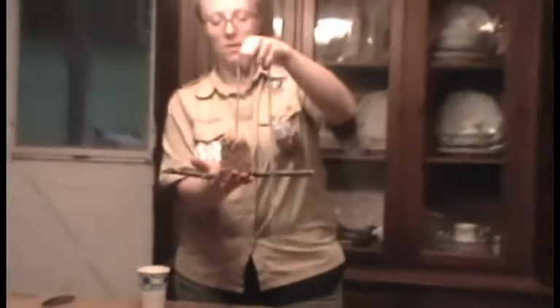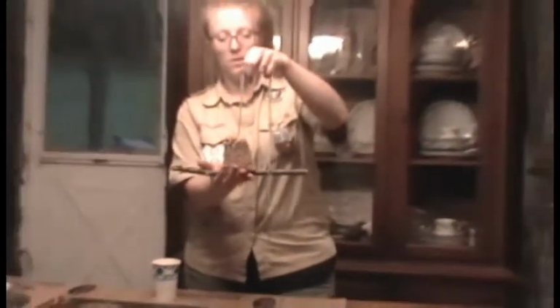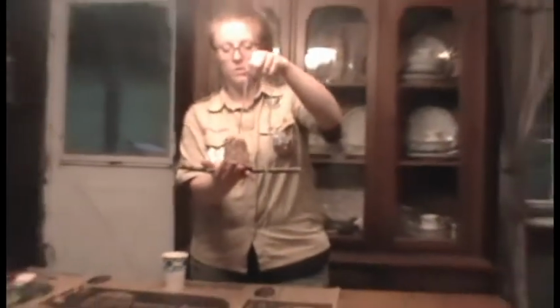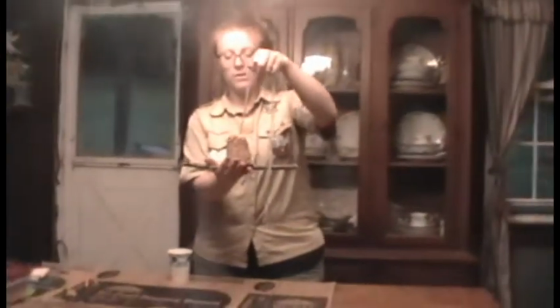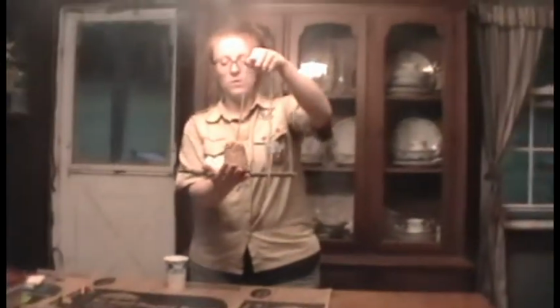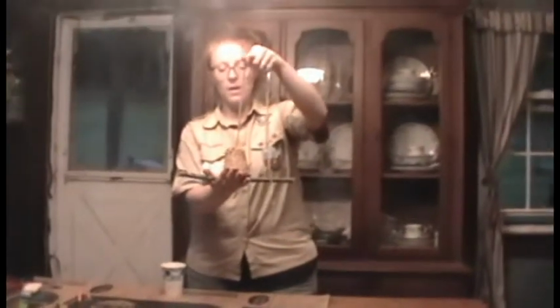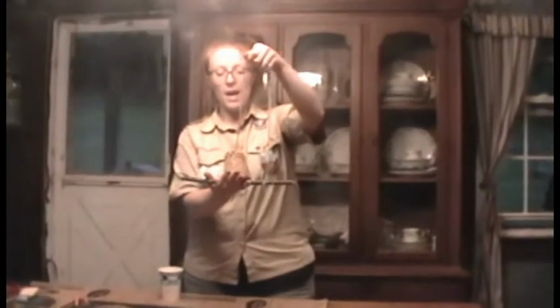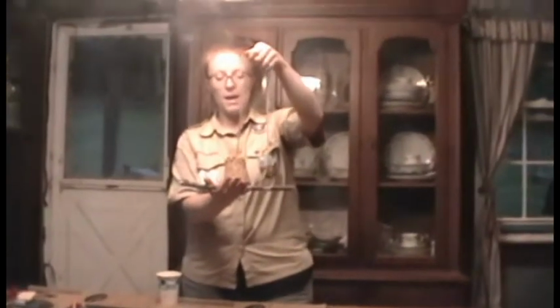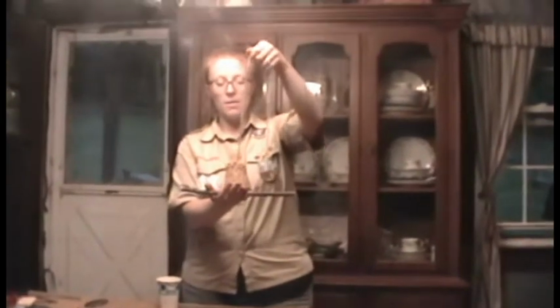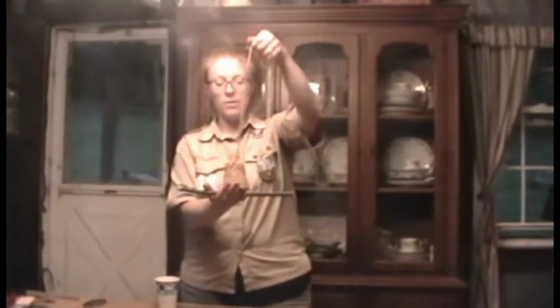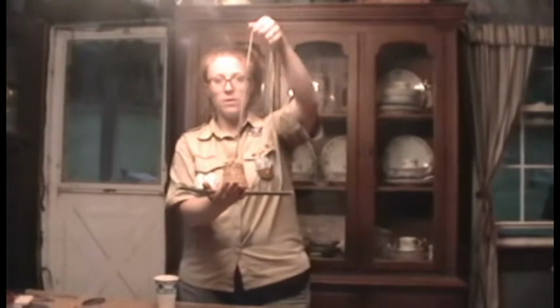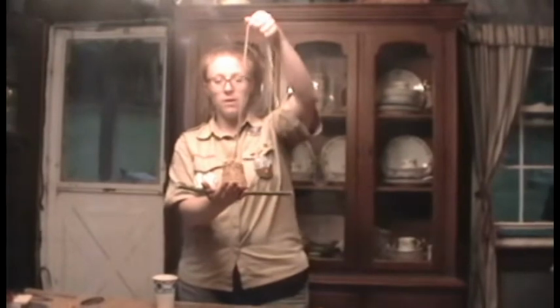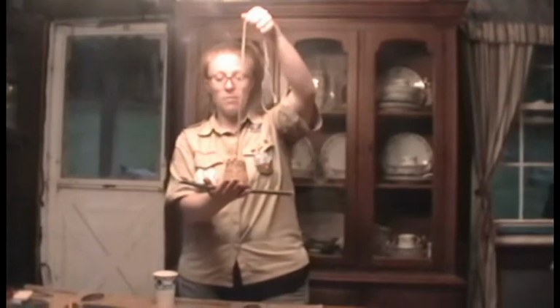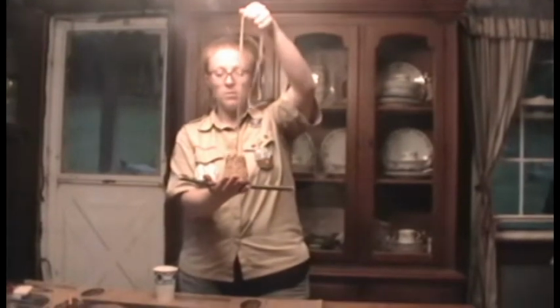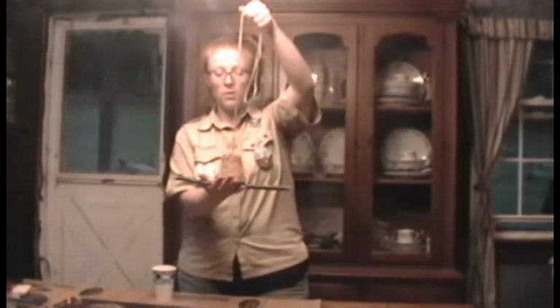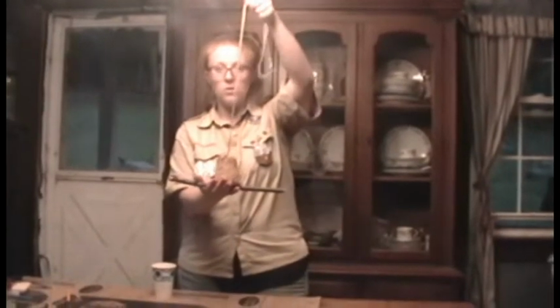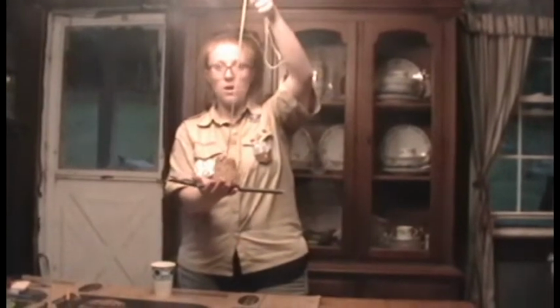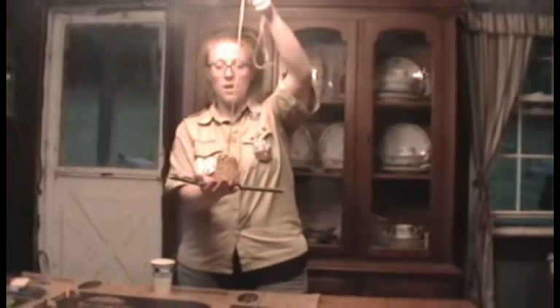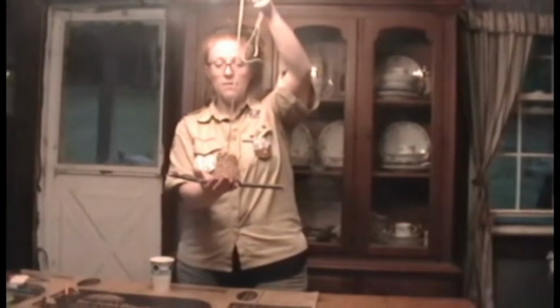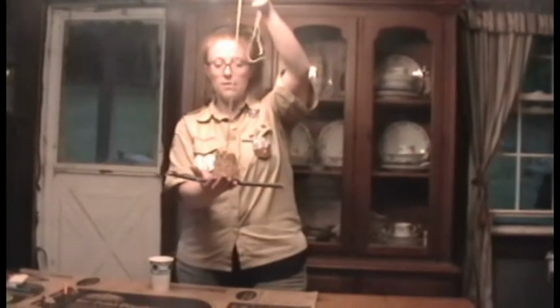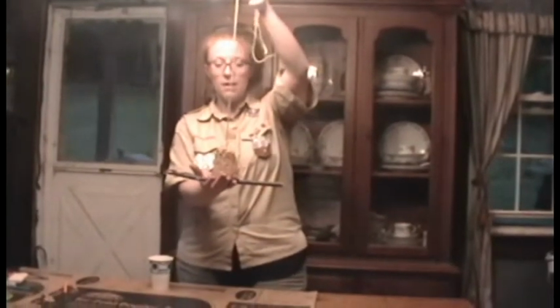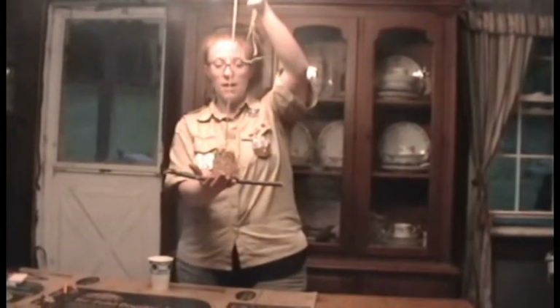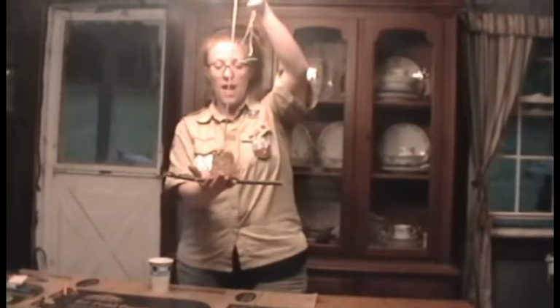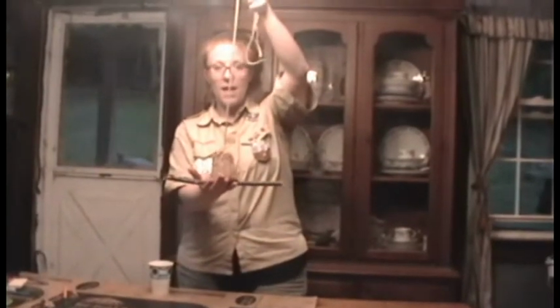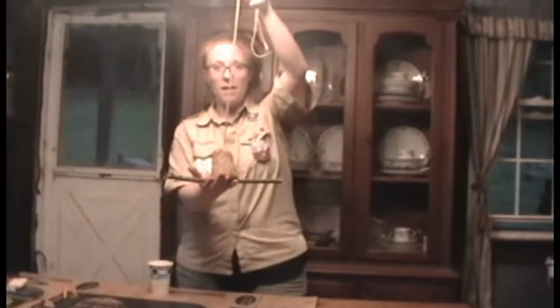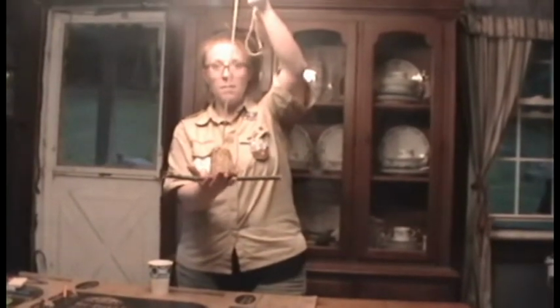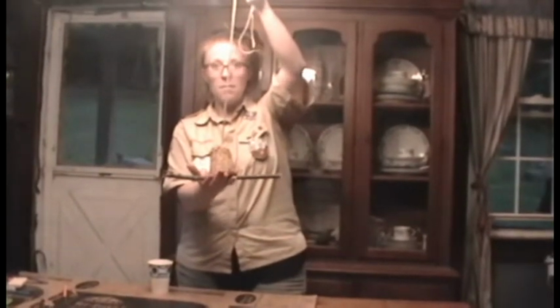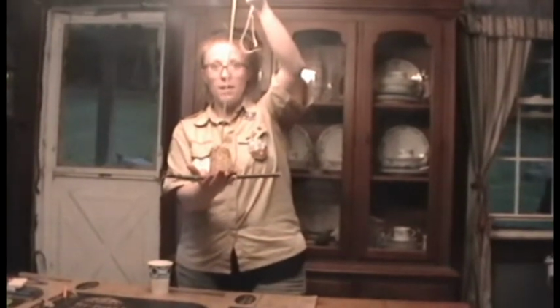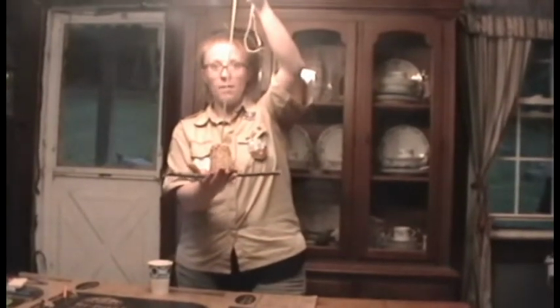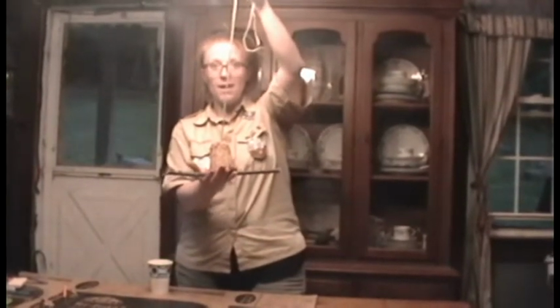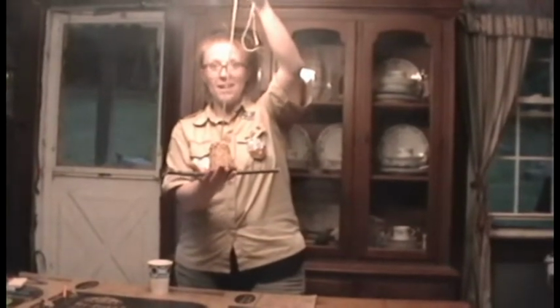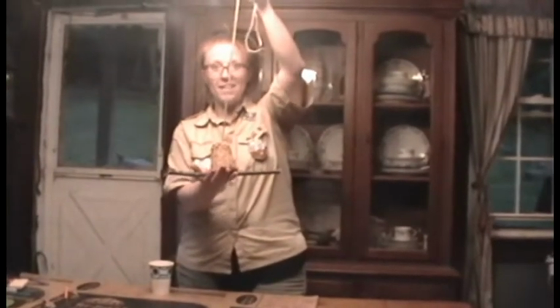Here's the suet cake, and the birds are able to perch on it and pick right at it.